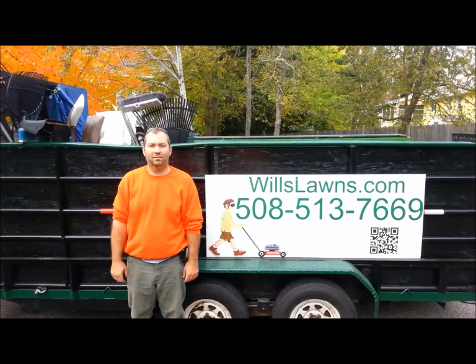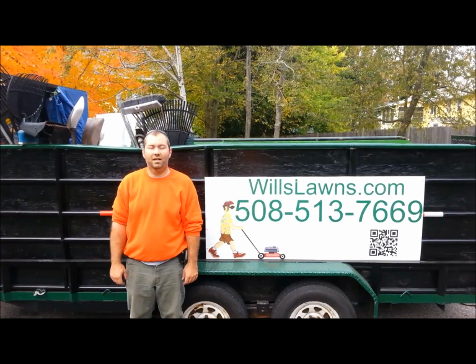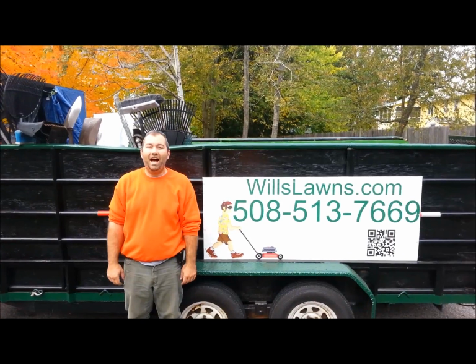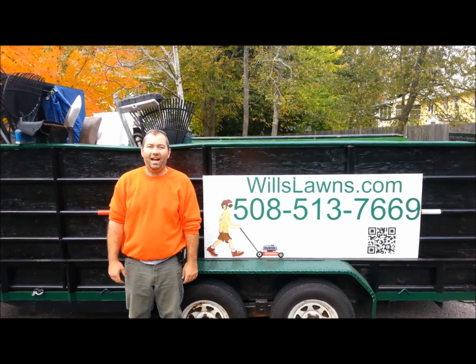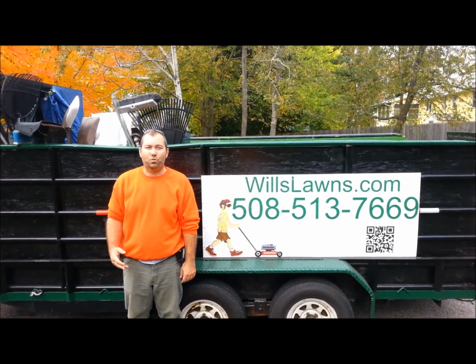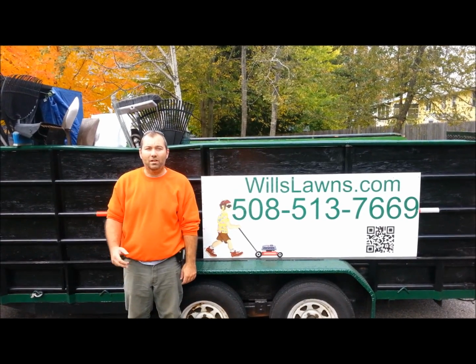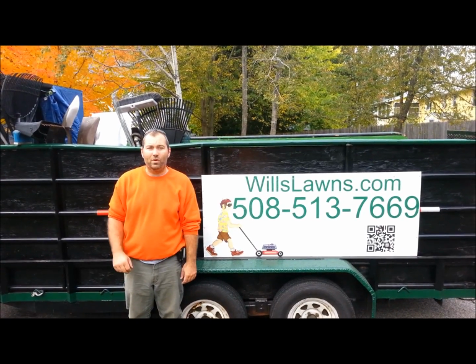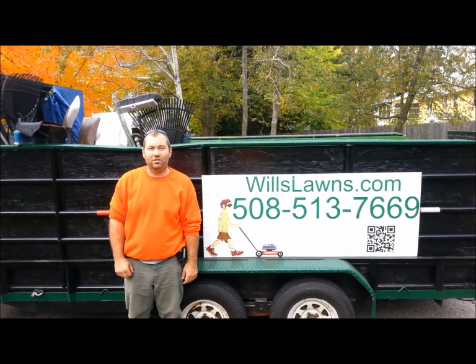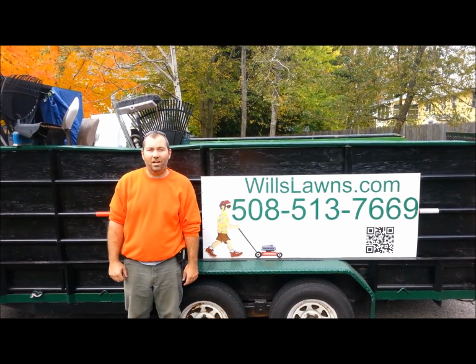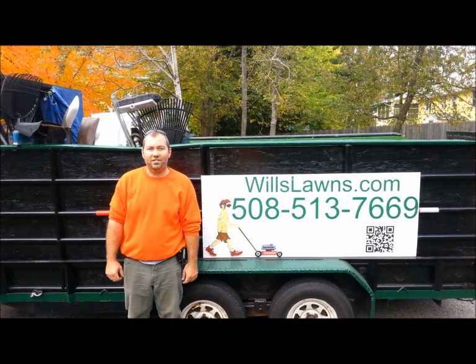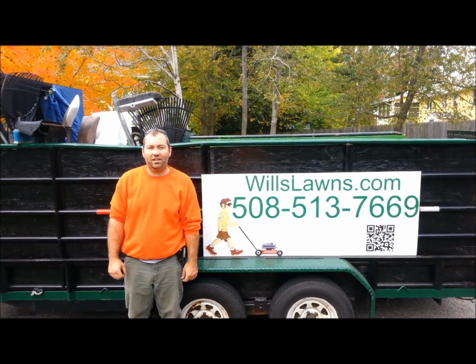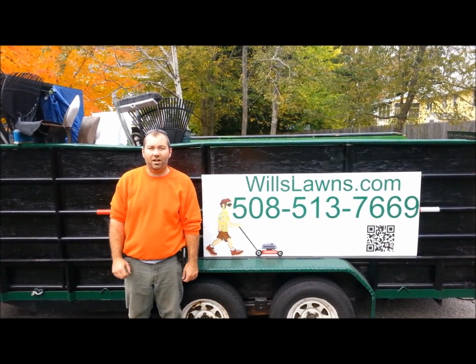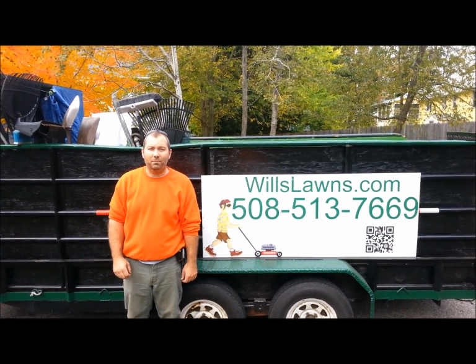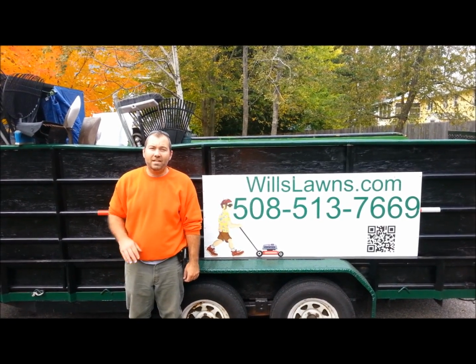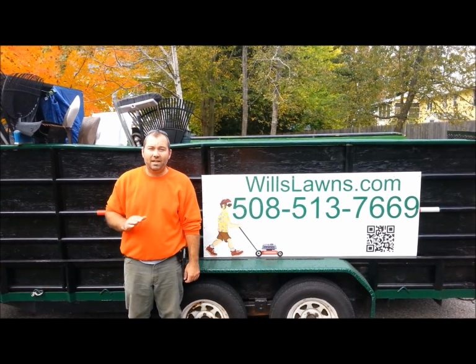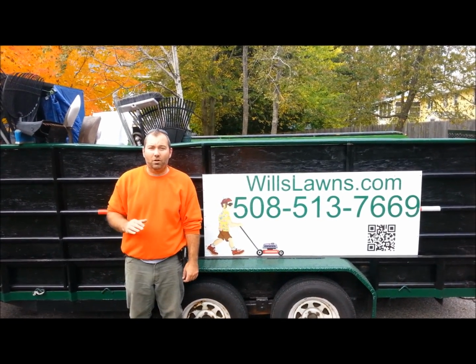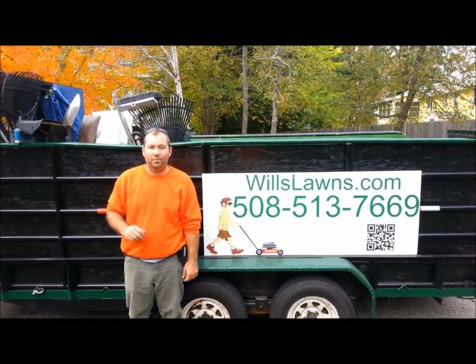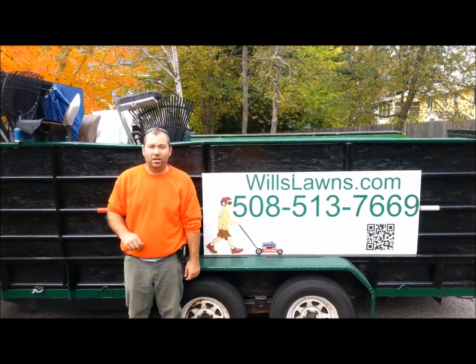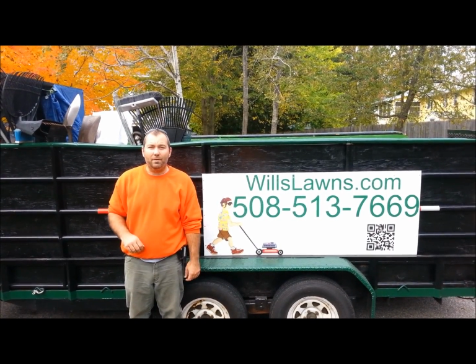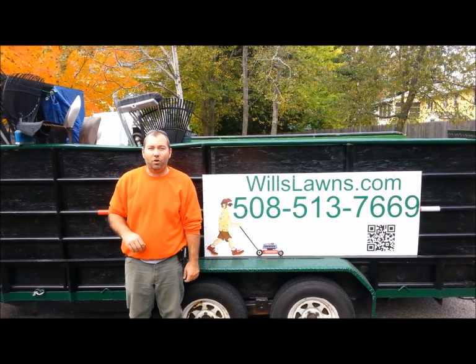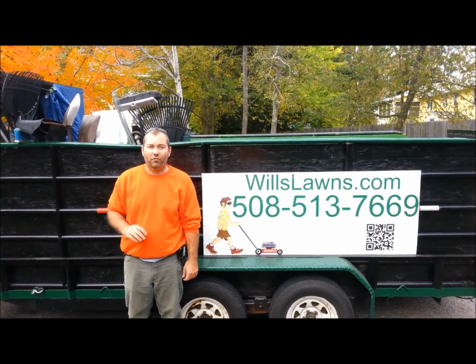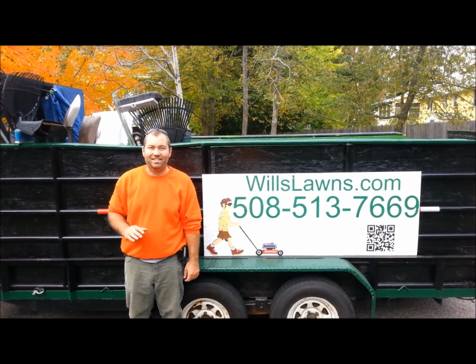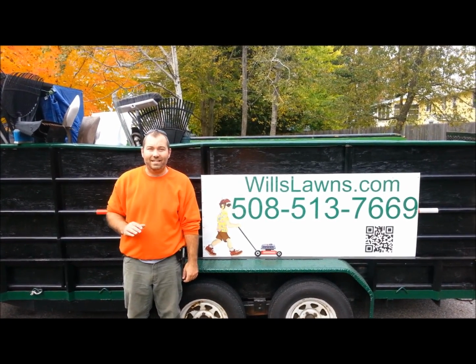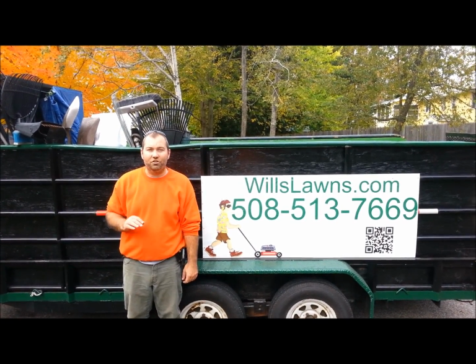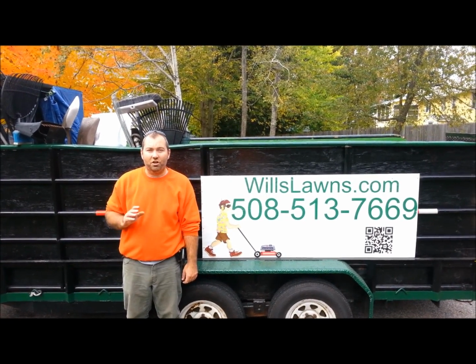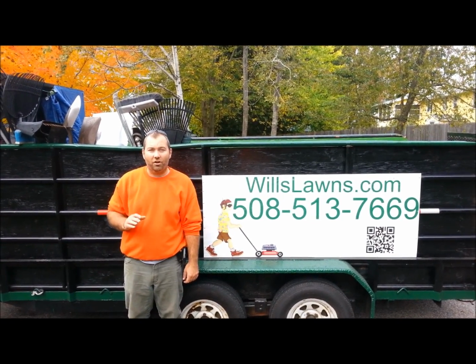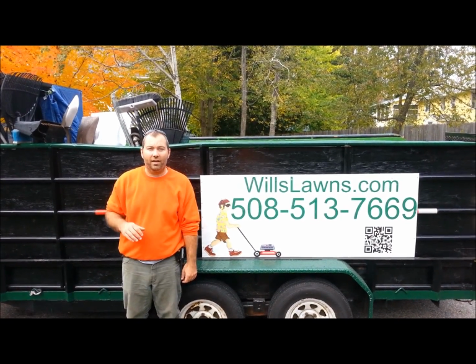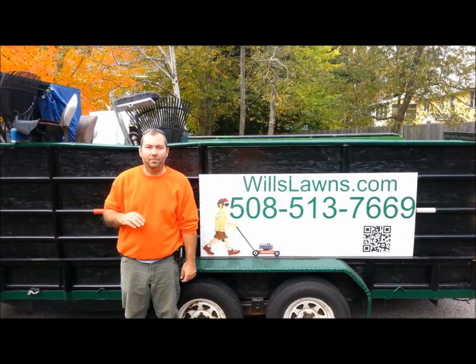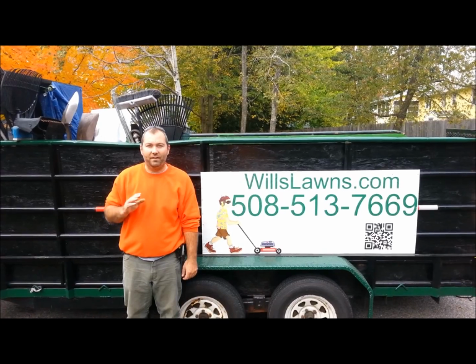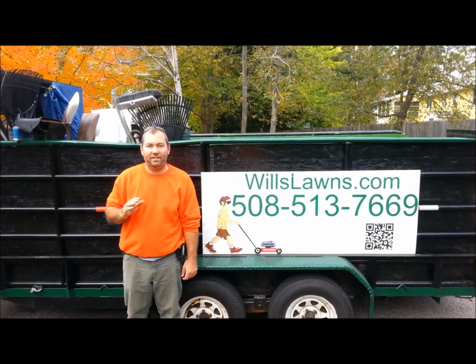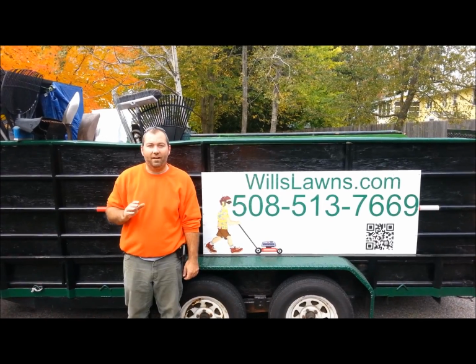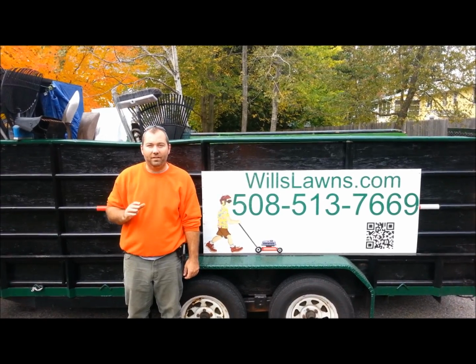Hi, it's Will of Willslawns.com. Today we're going to be talking about overseeding your yard and the benefits of it.